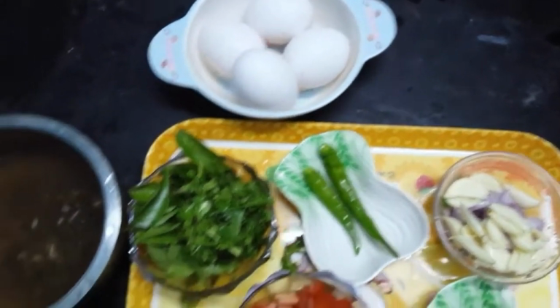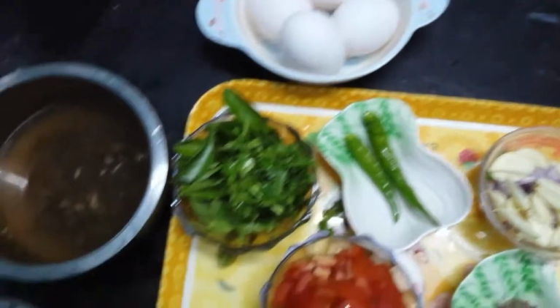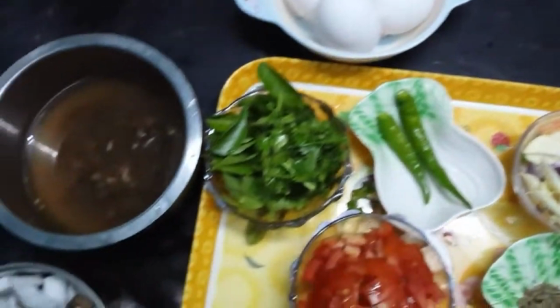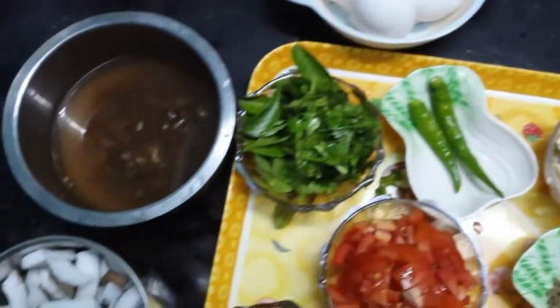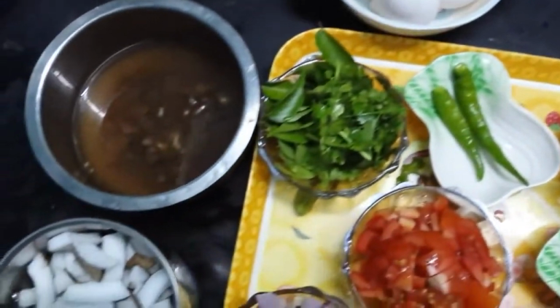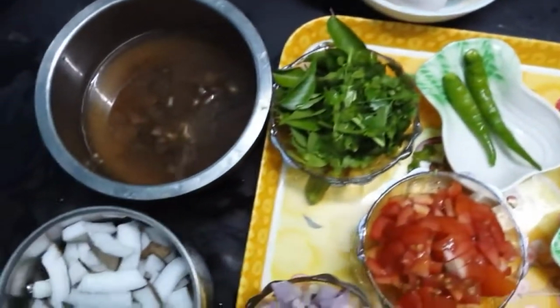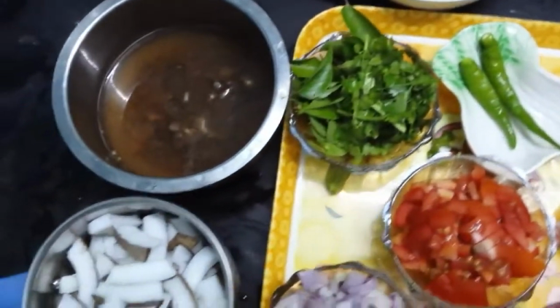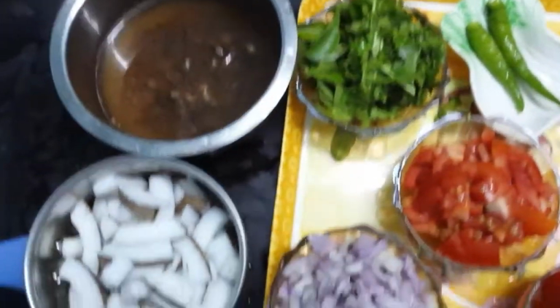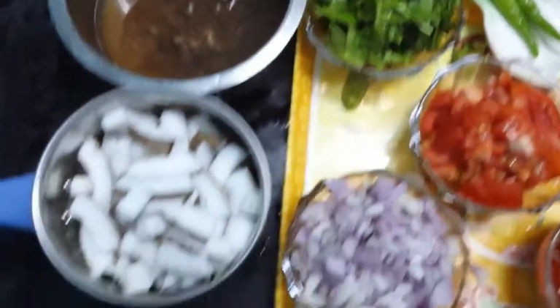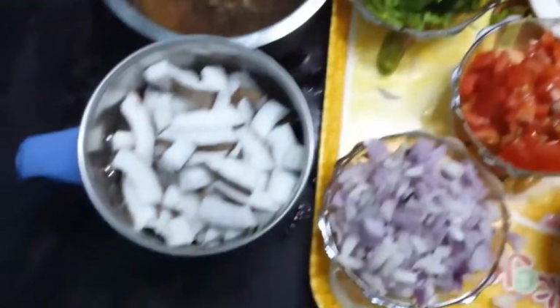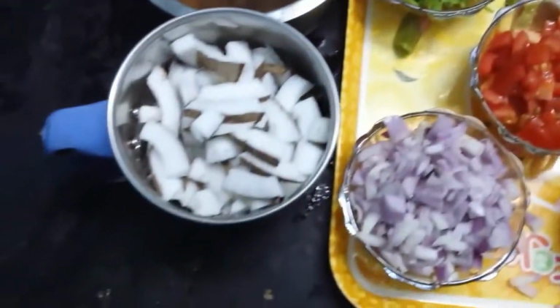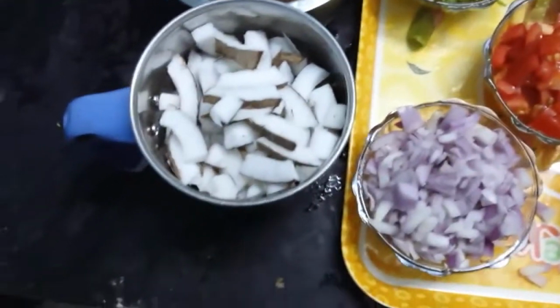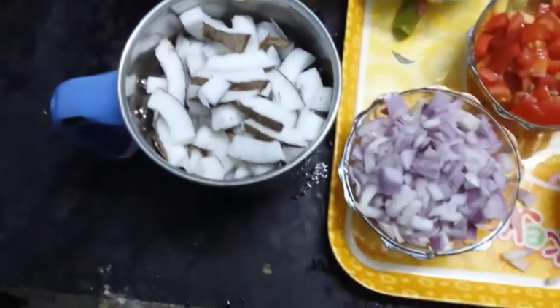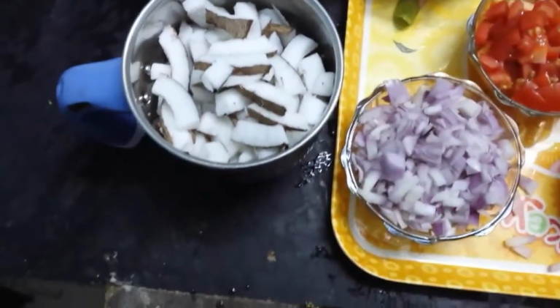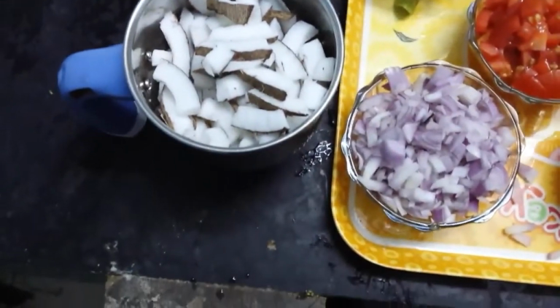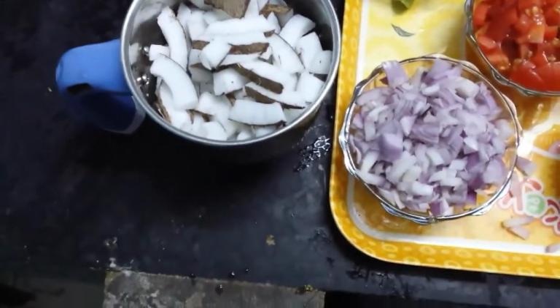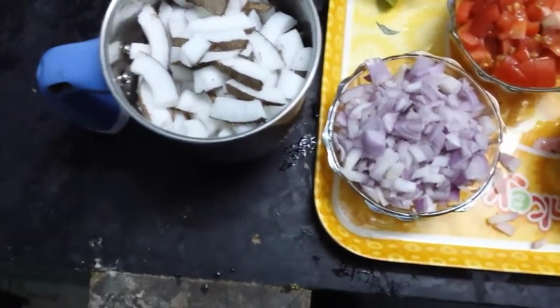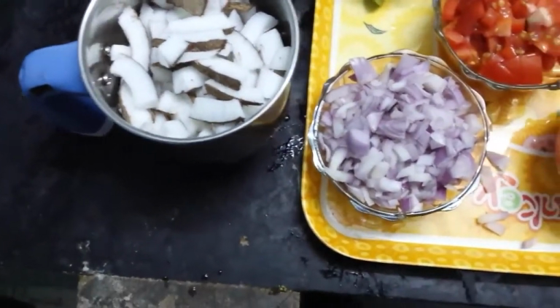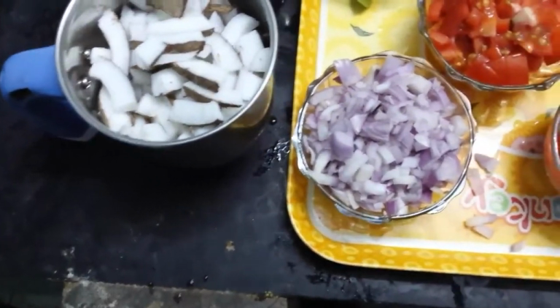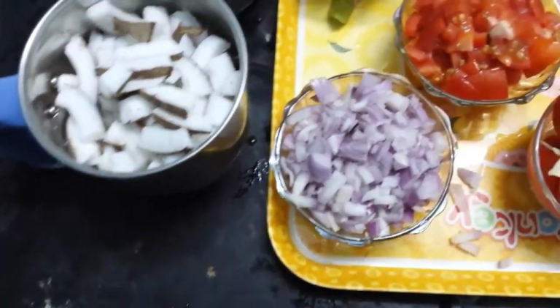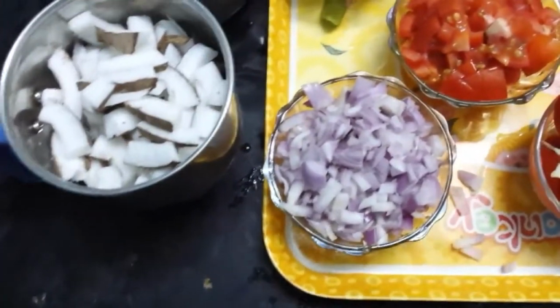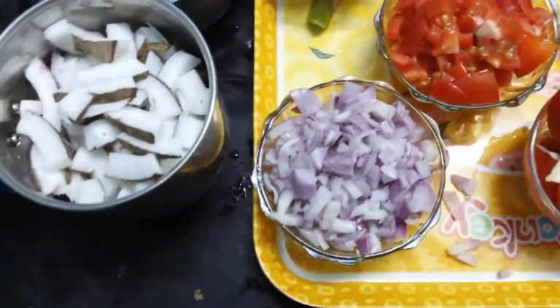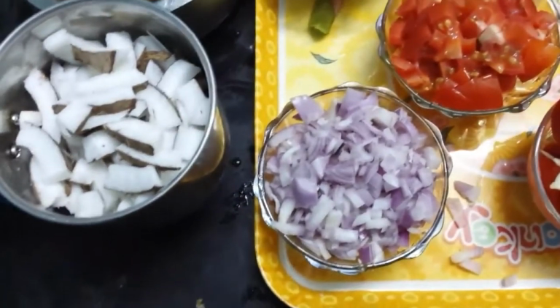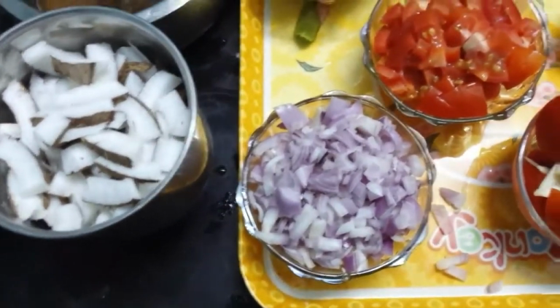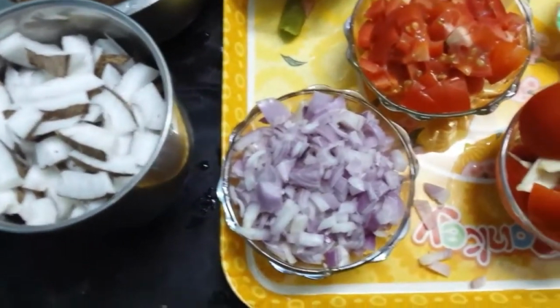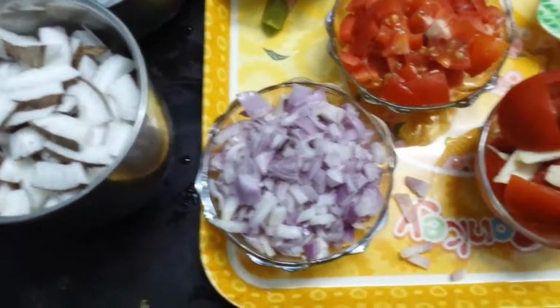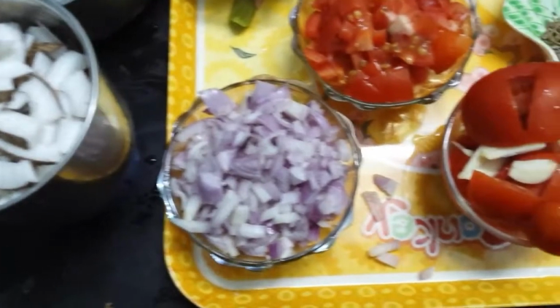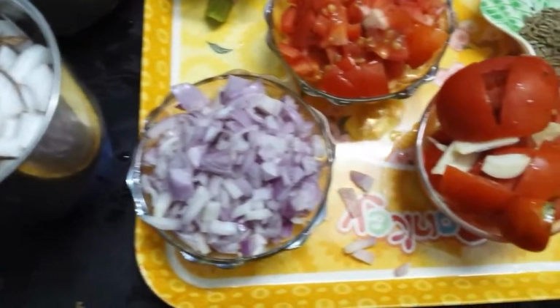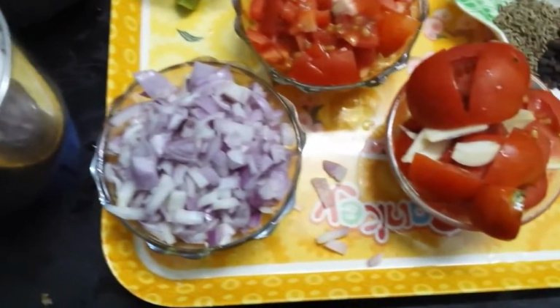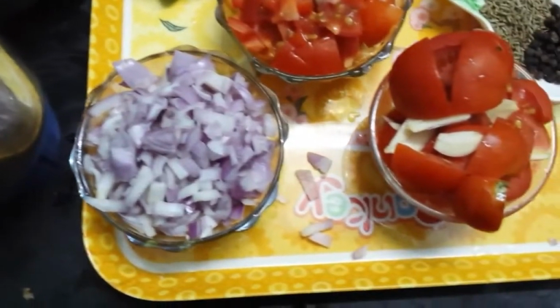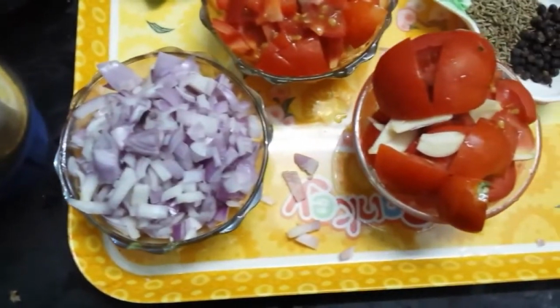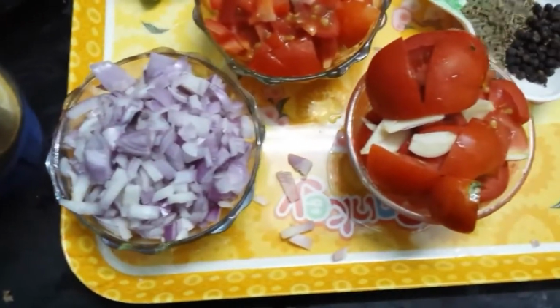The ingredients are: Onion, Thakali, Puli, Tenga, and Melokjiro.